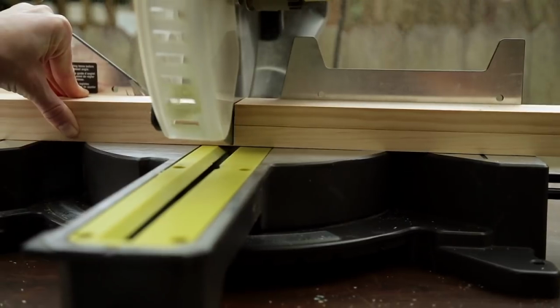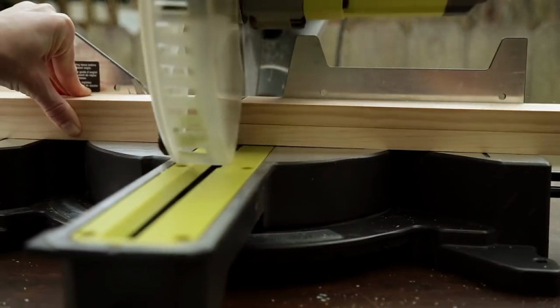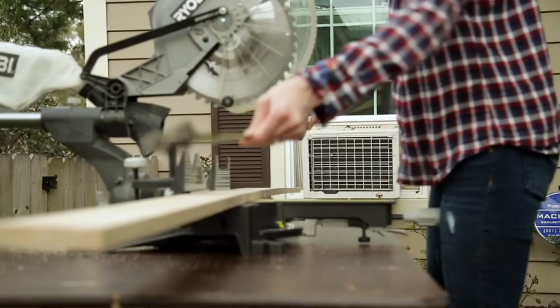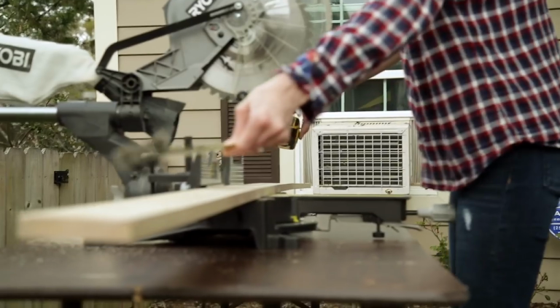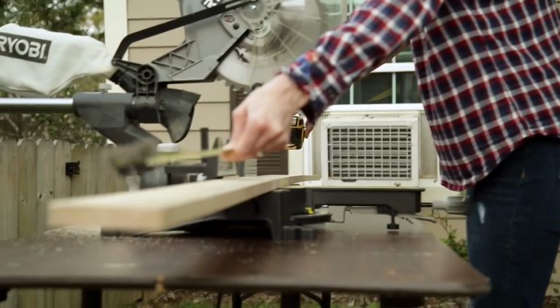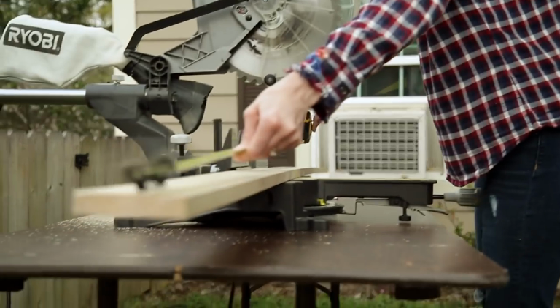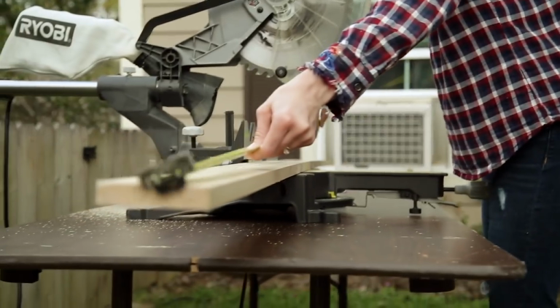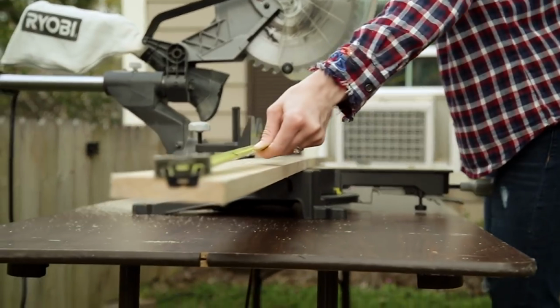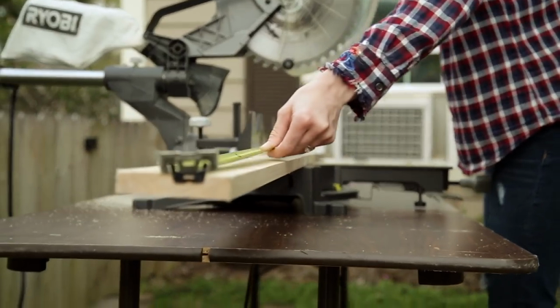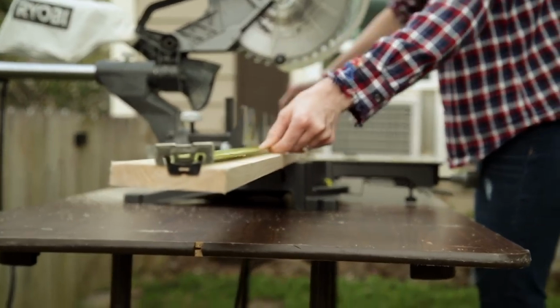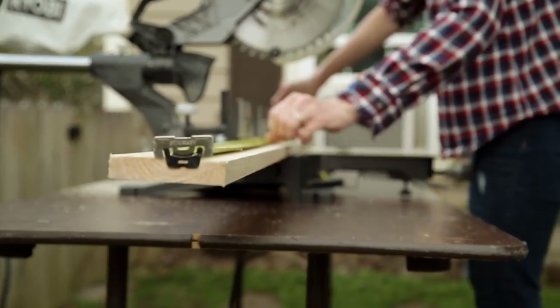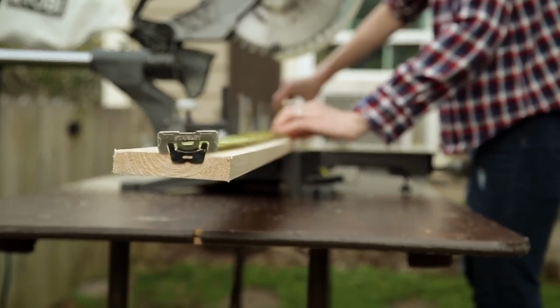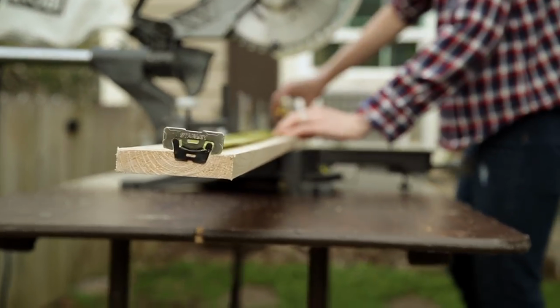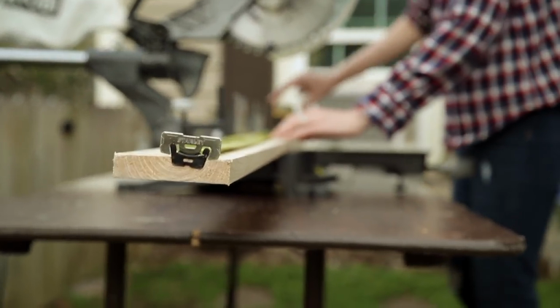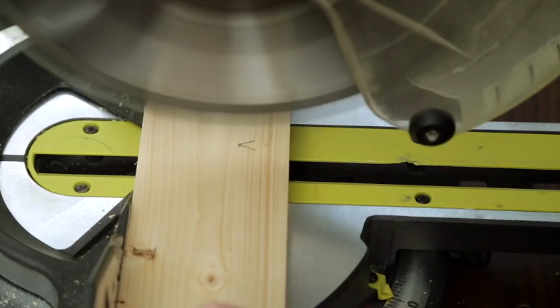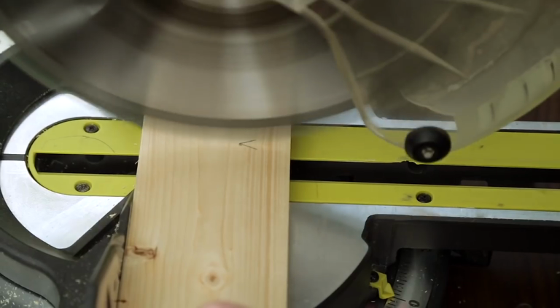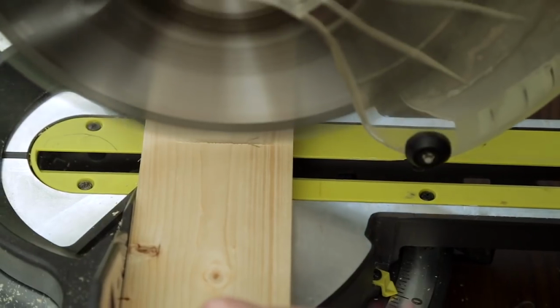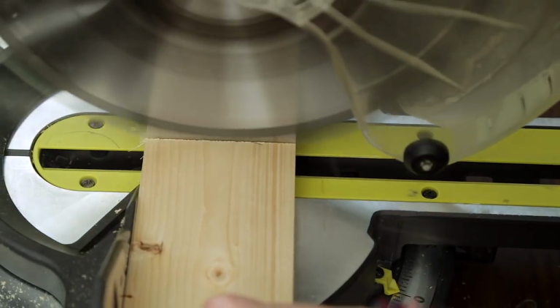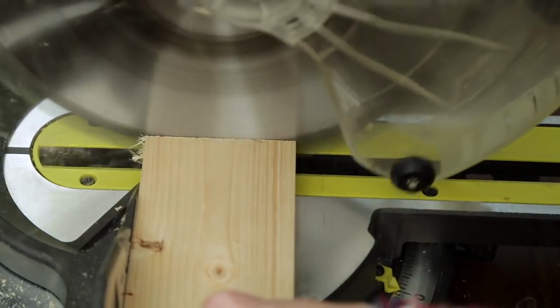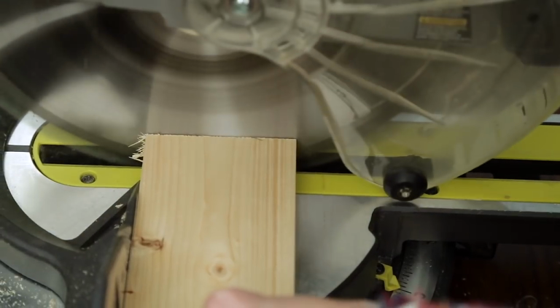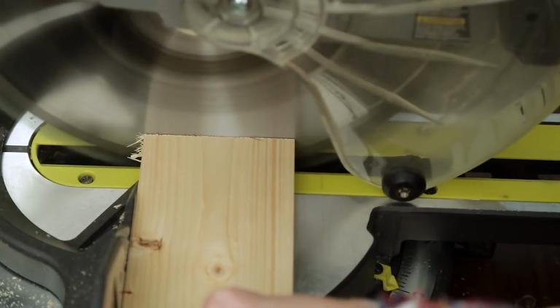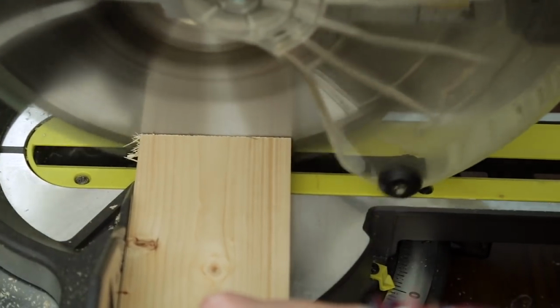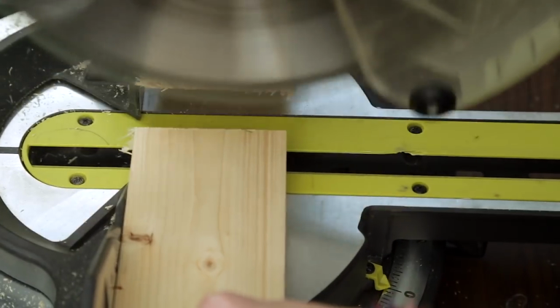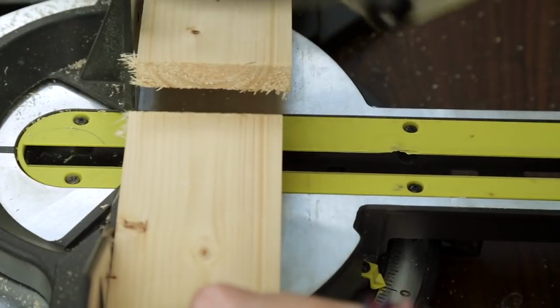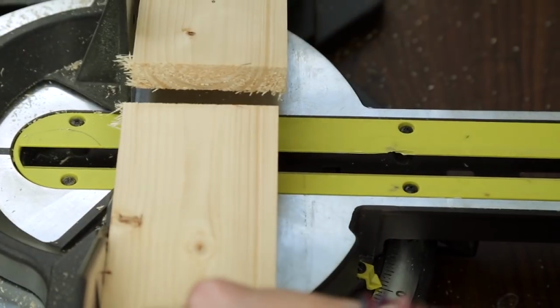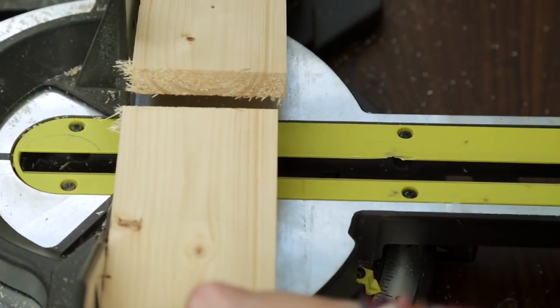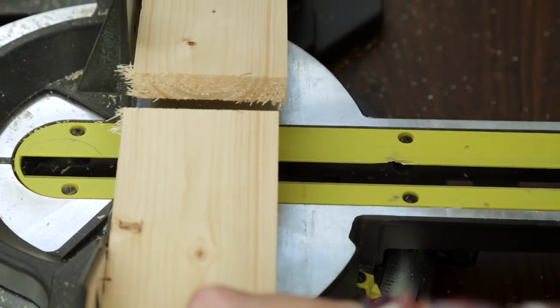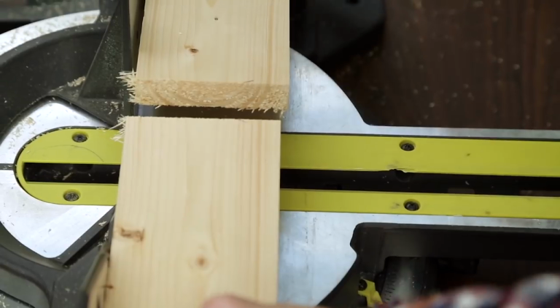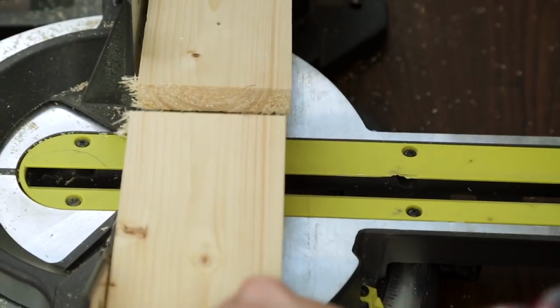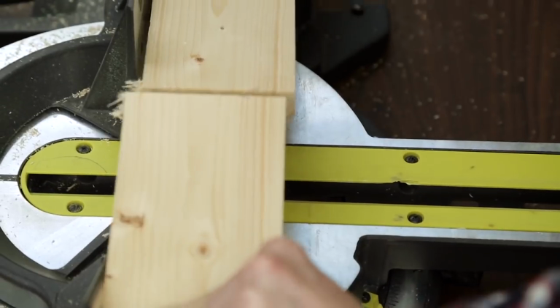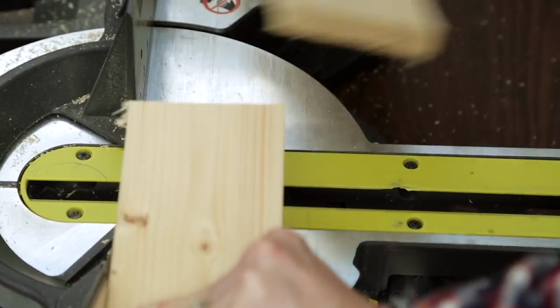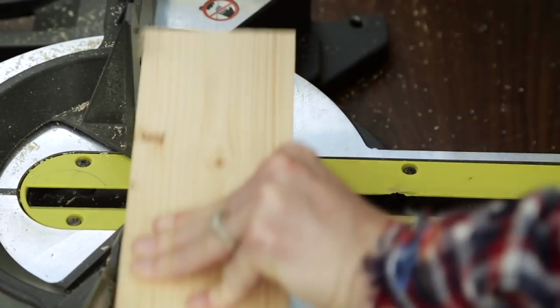Finally, mark and cut the 10-foot 1x4 into three equal boards, about 40 inches each.